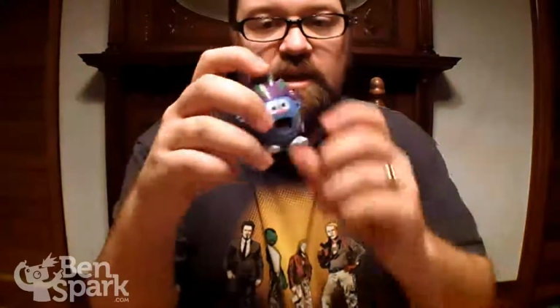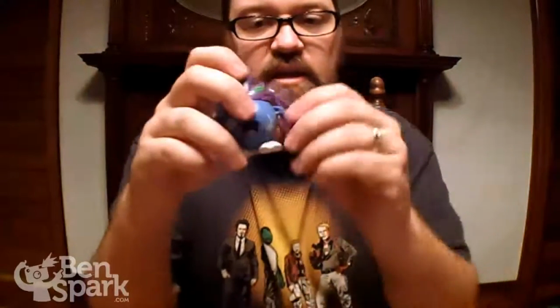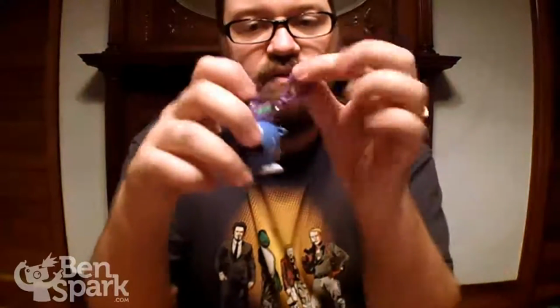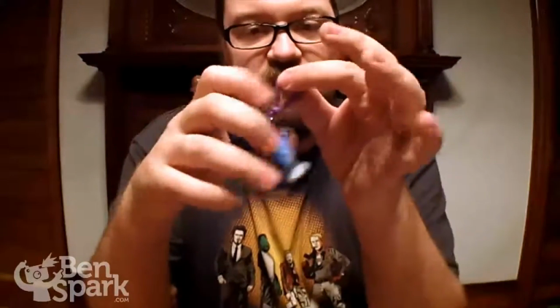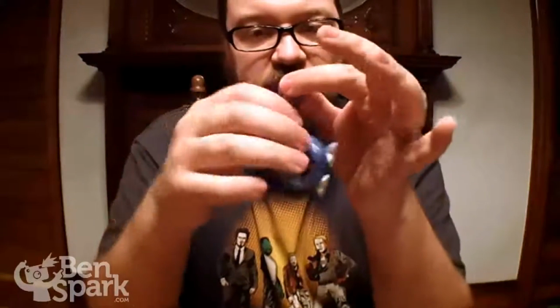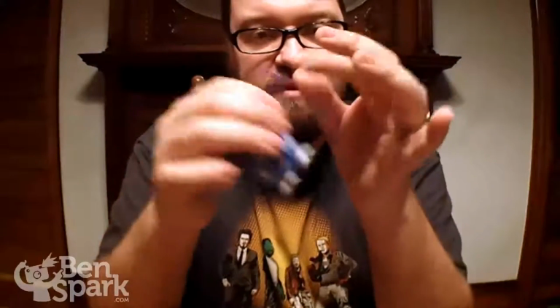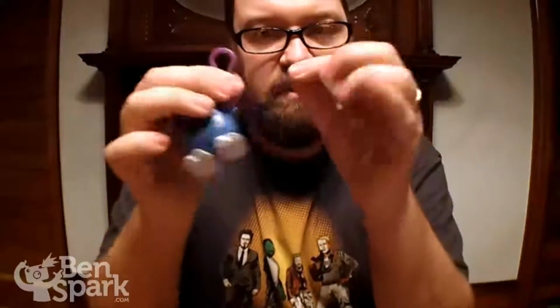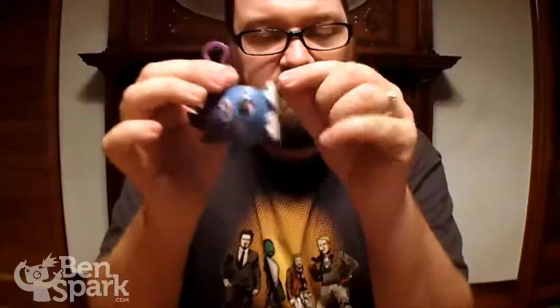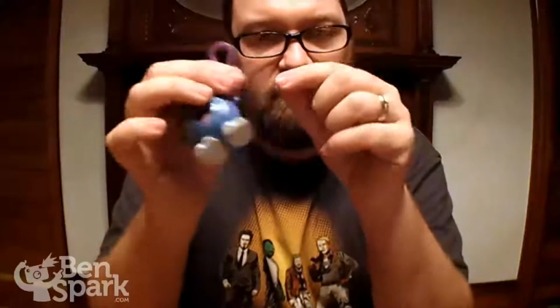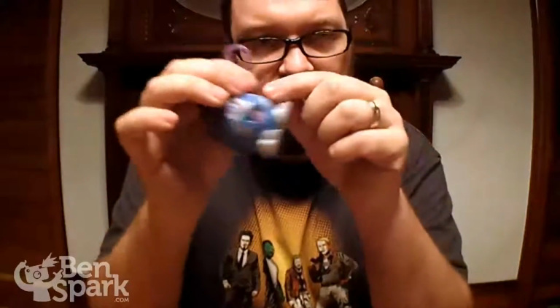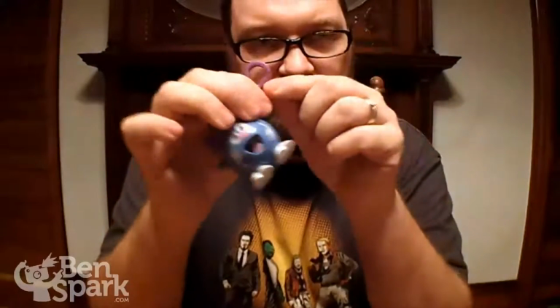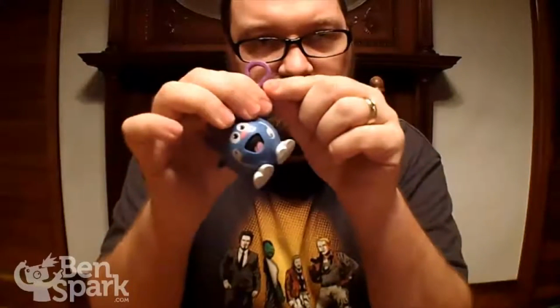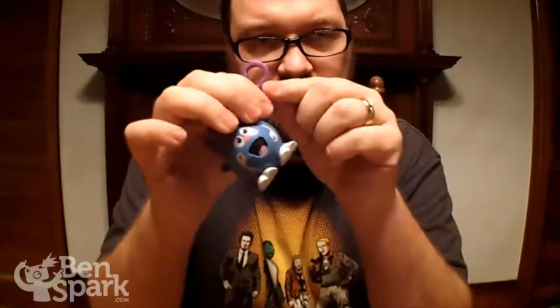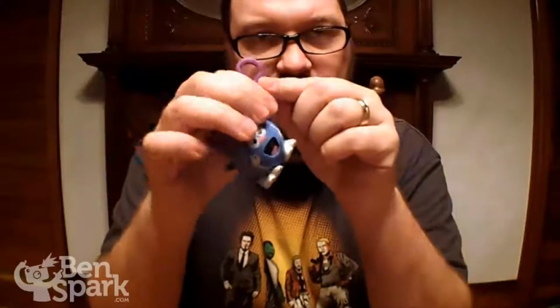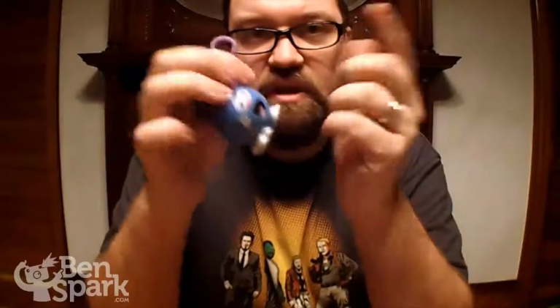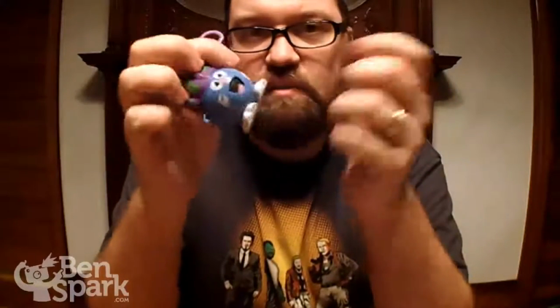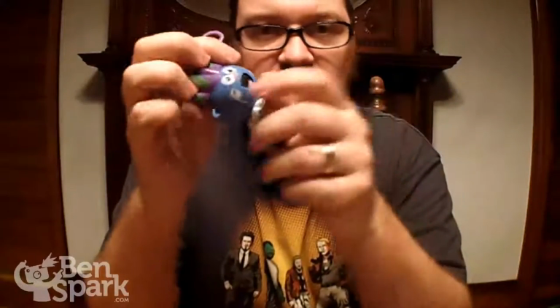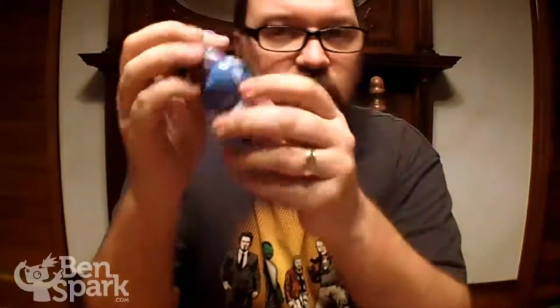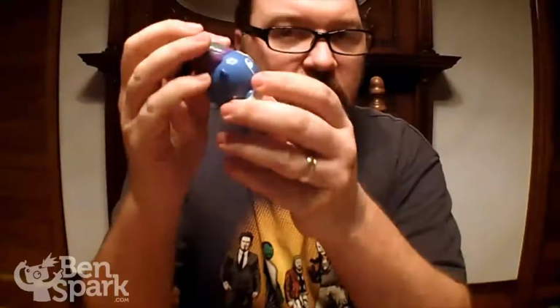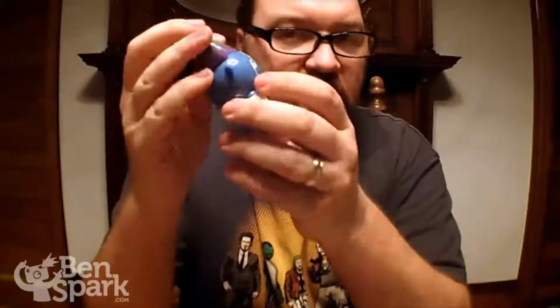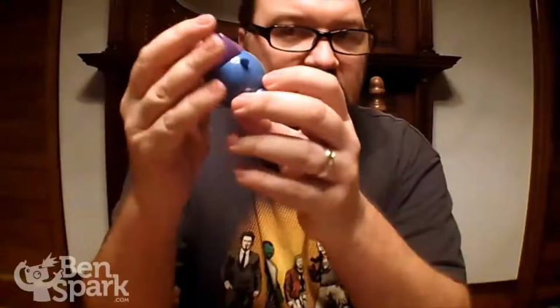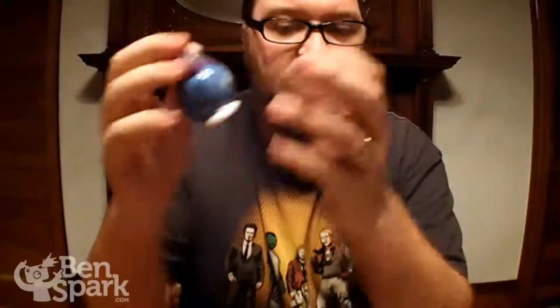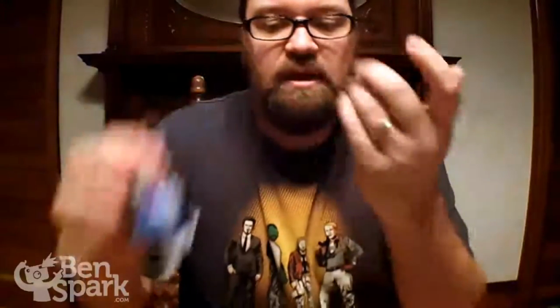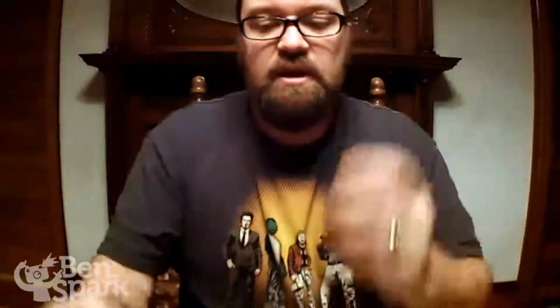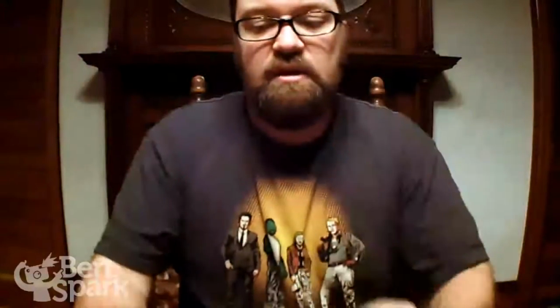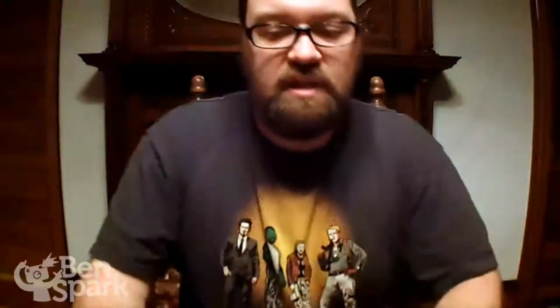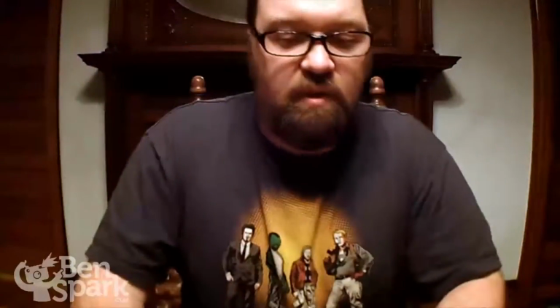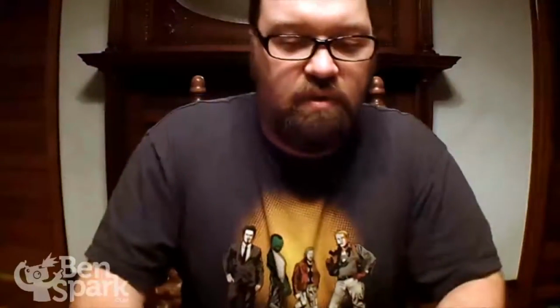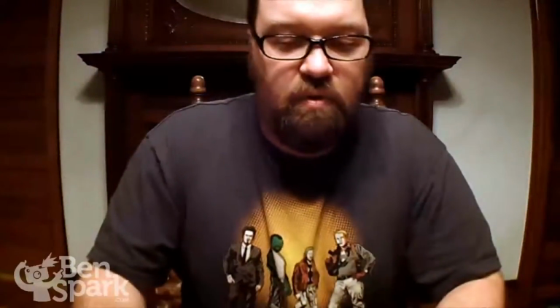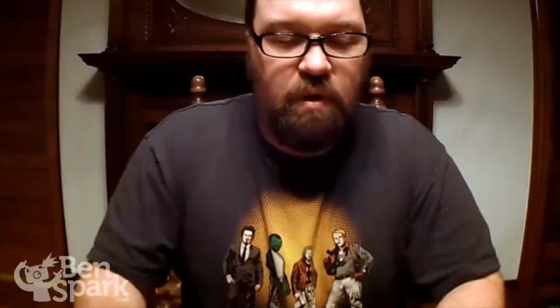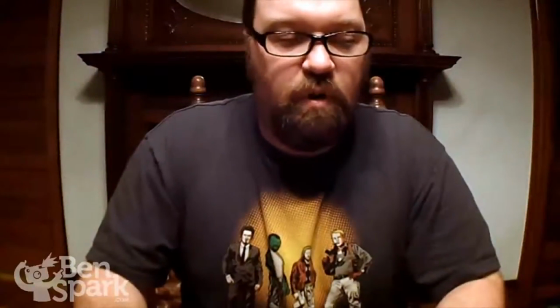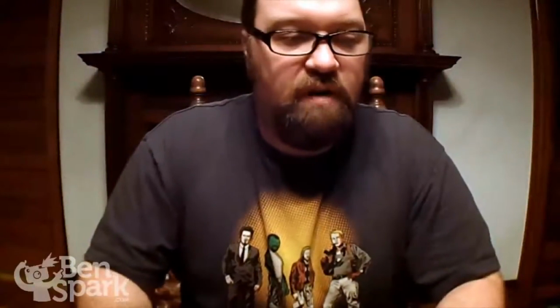Each figure comes with a little clip, so you can clip it onto a backpack and take it with you wherever.